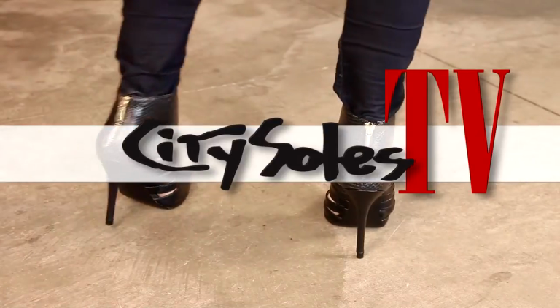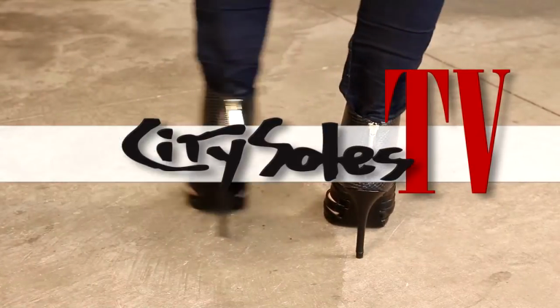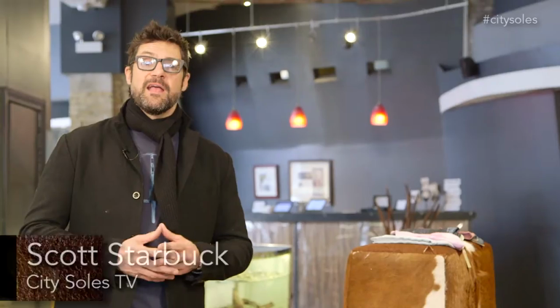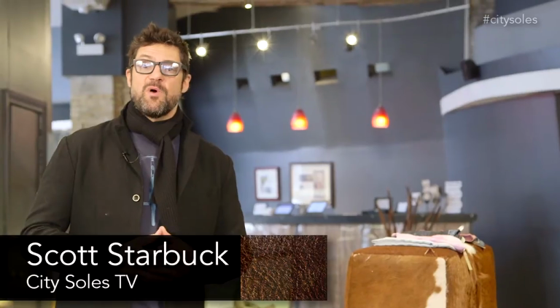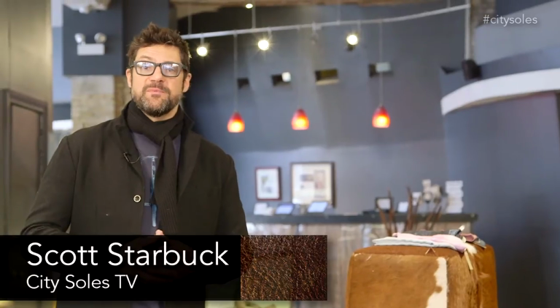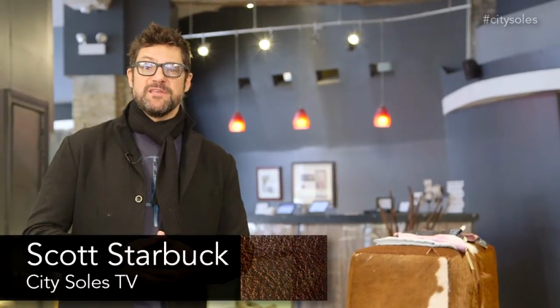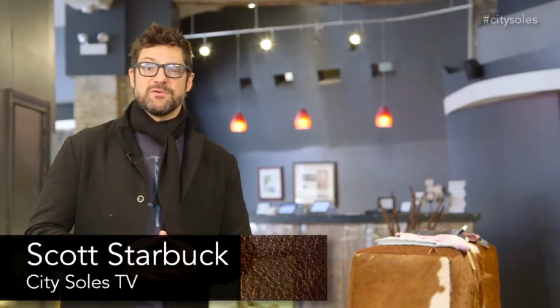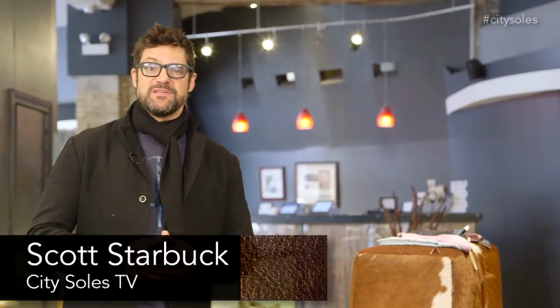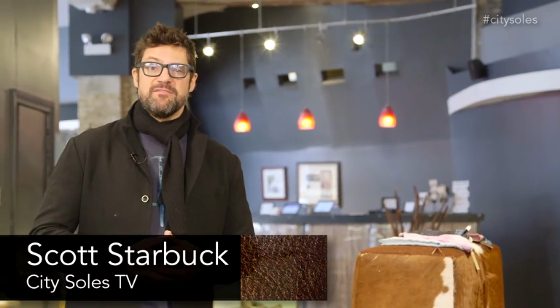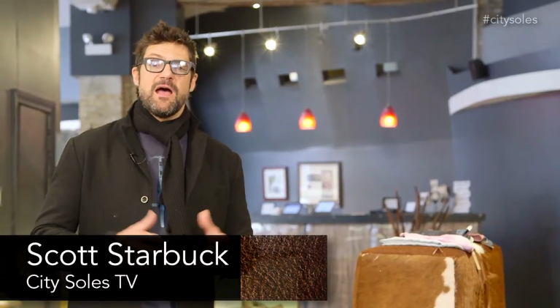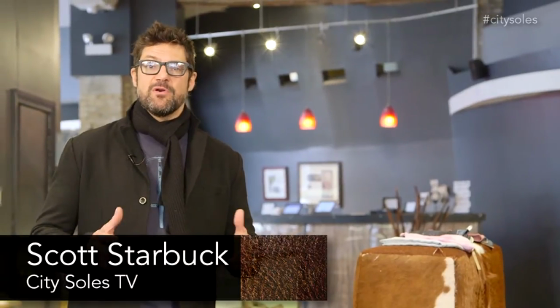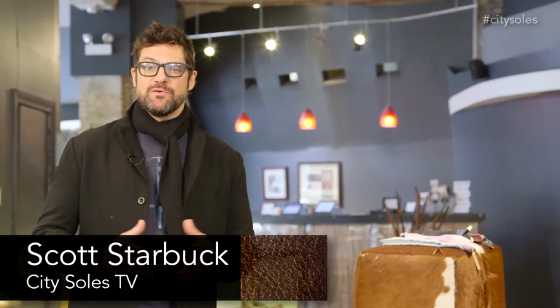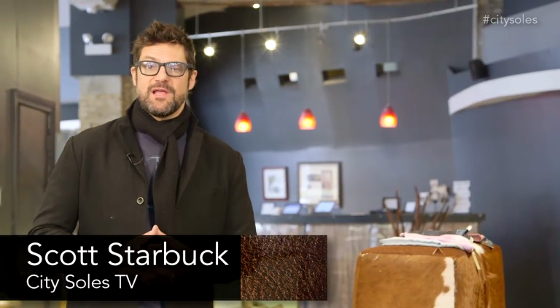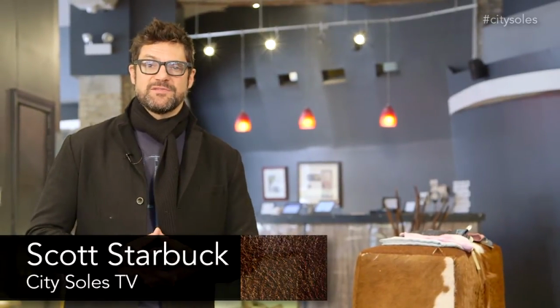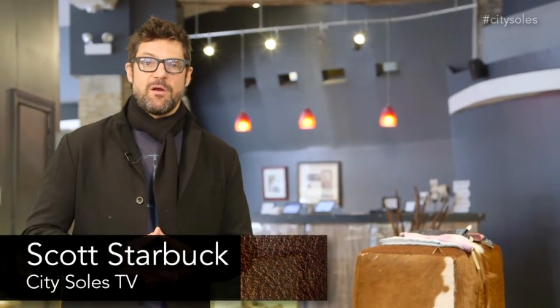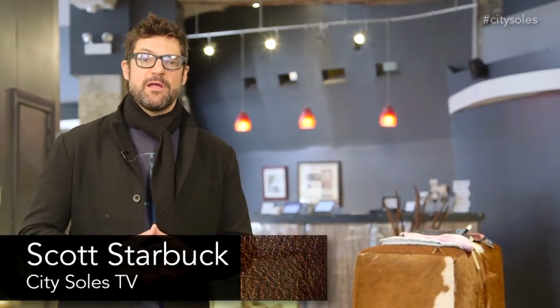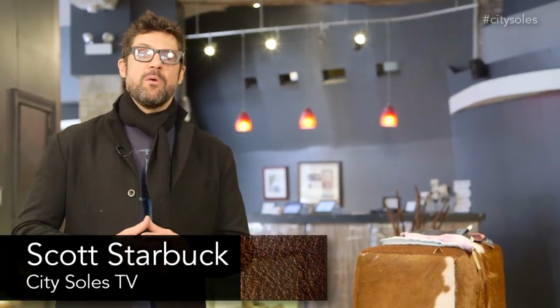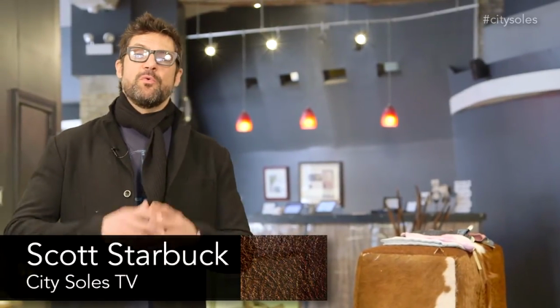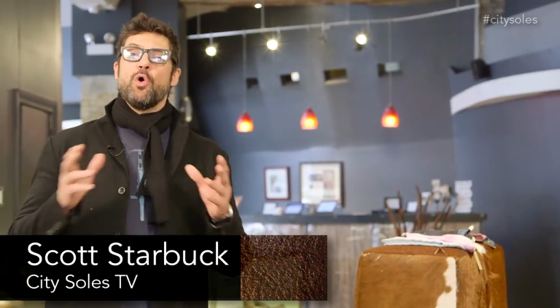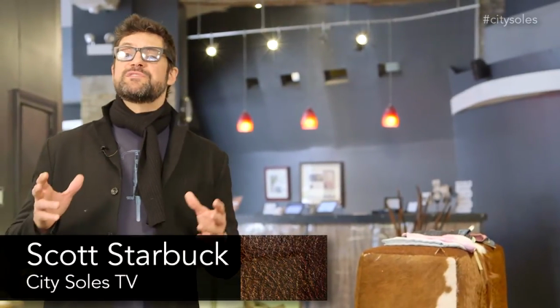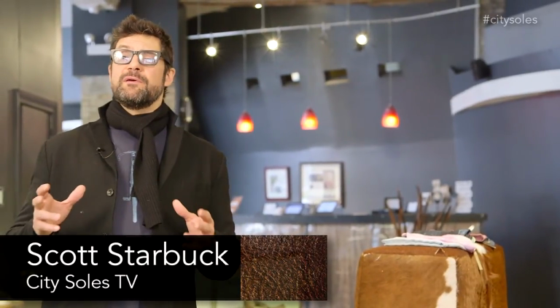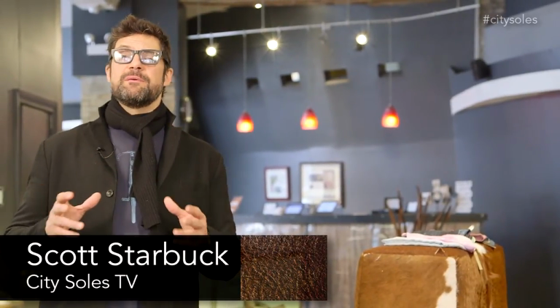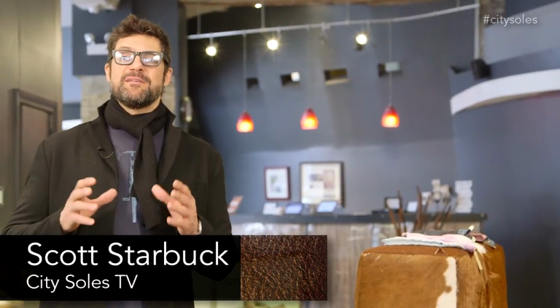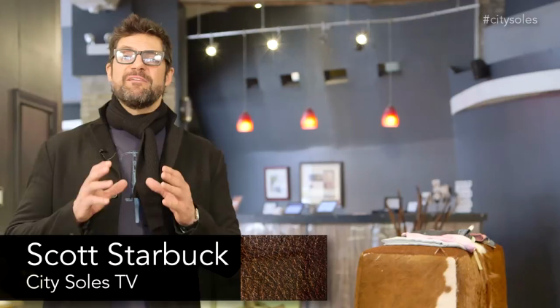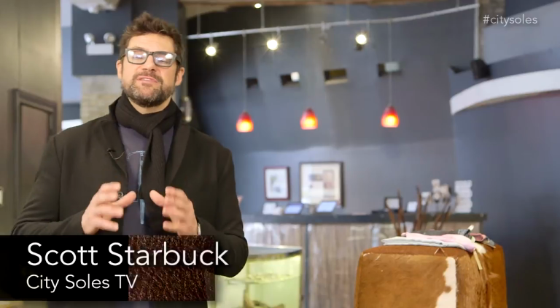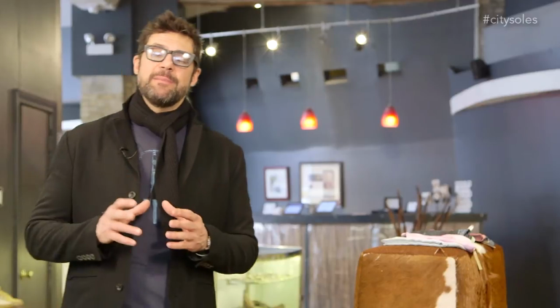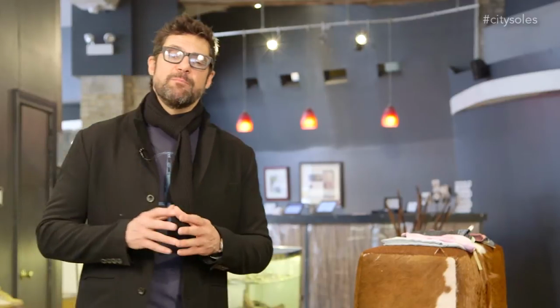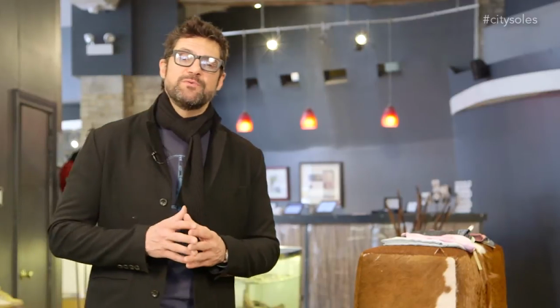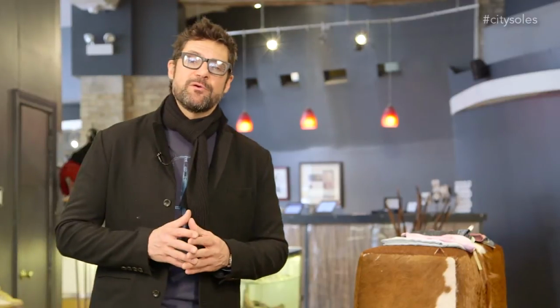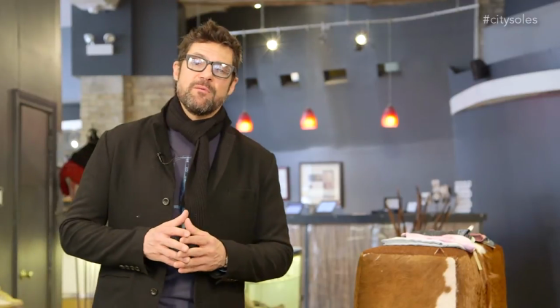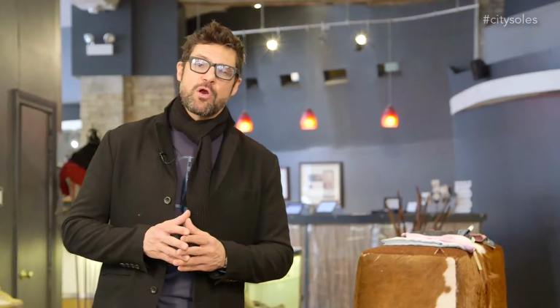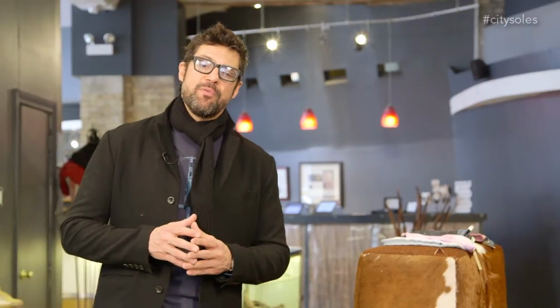Hey guys, welcome to City Souls TV. I'm your host, Scott Starbuck. We're doing a whole series about different types of boots that are in the marketplace.